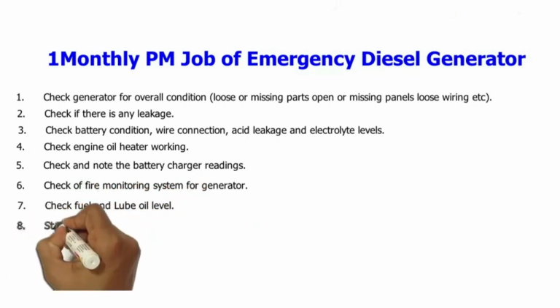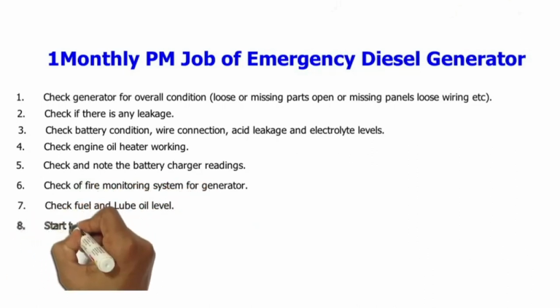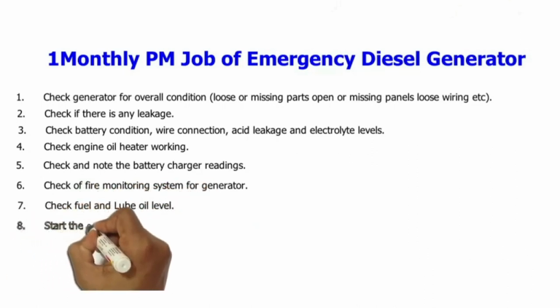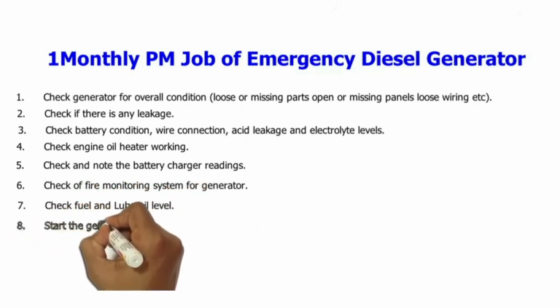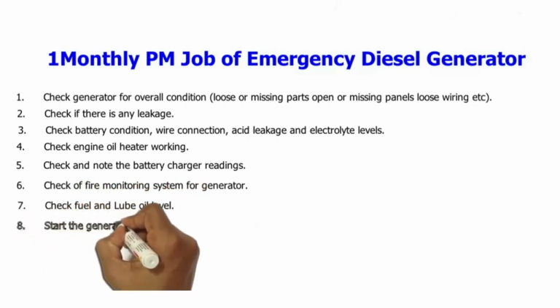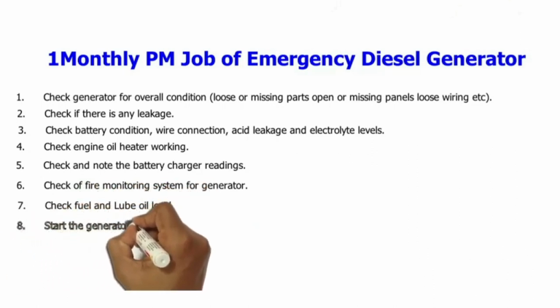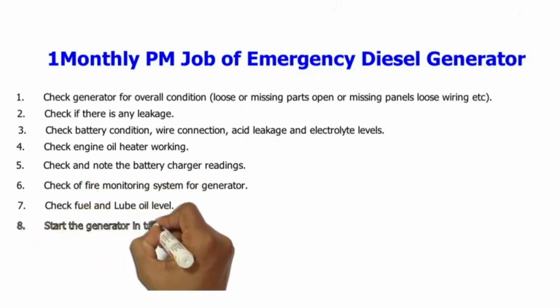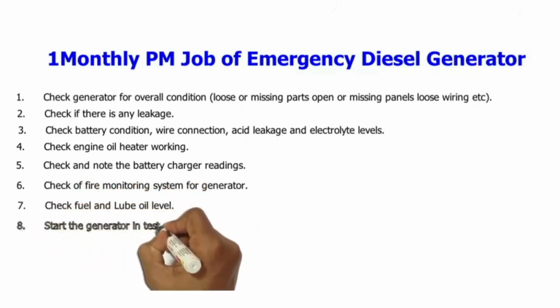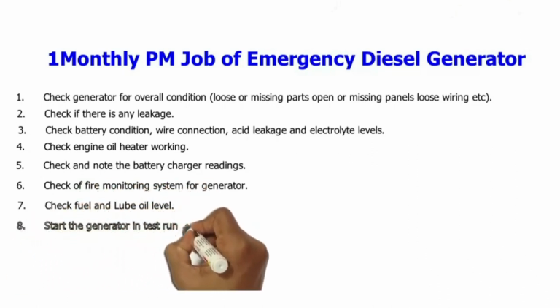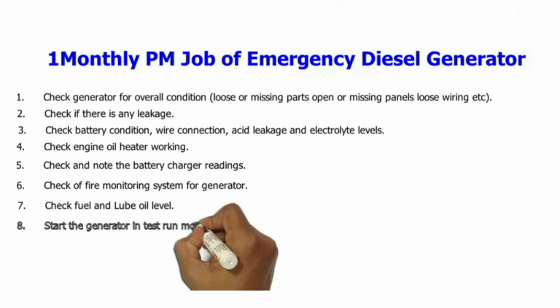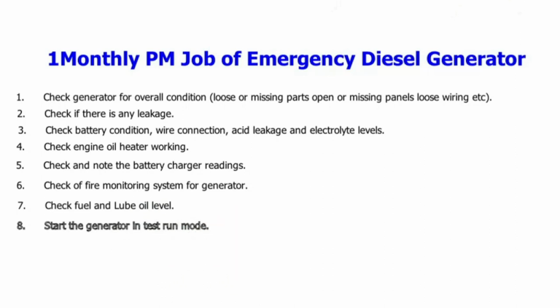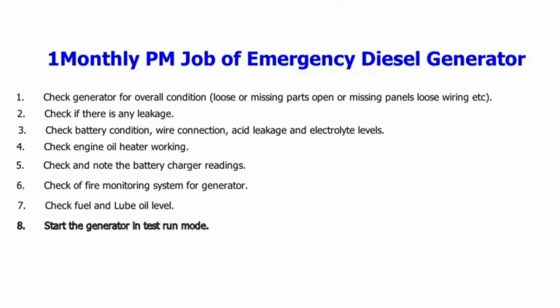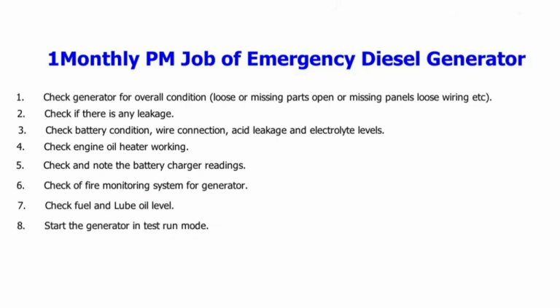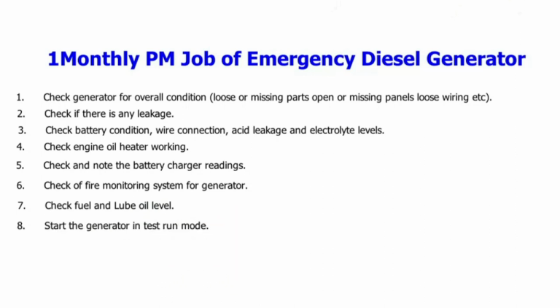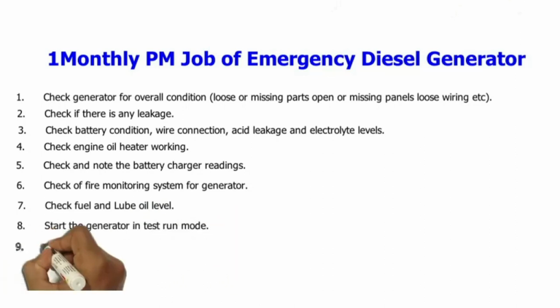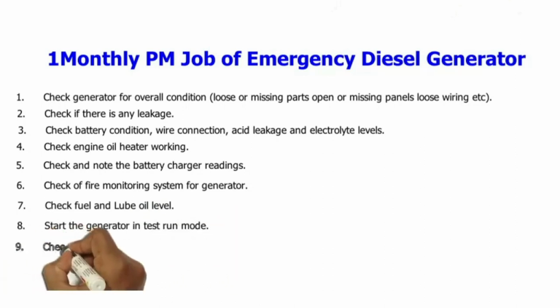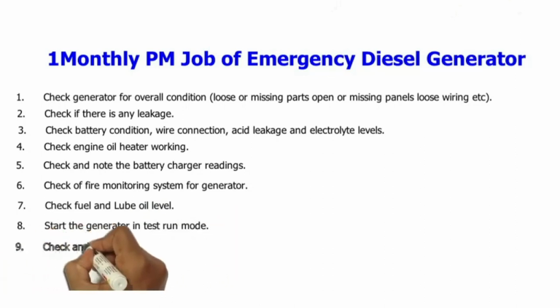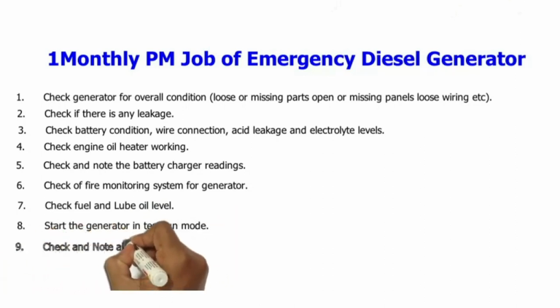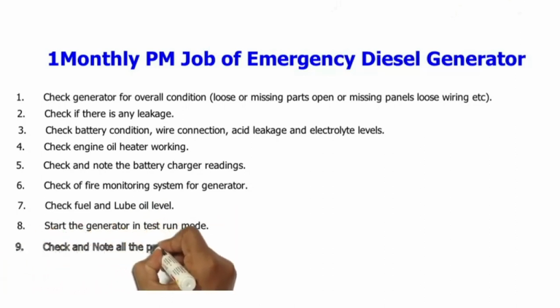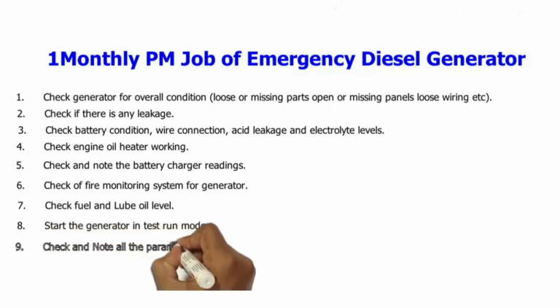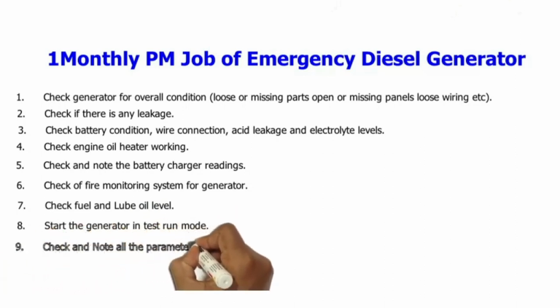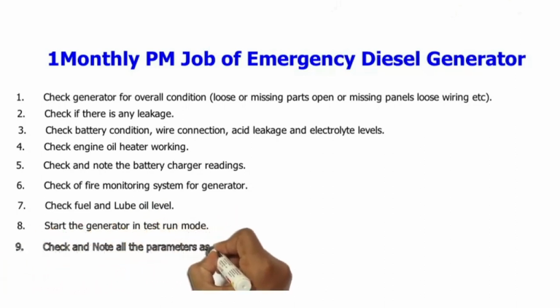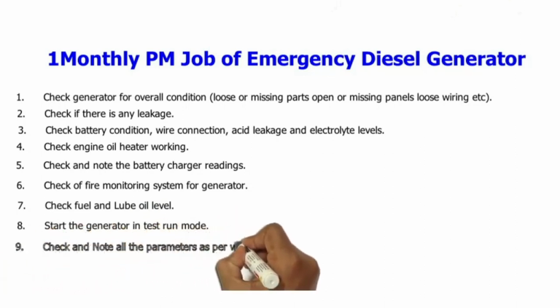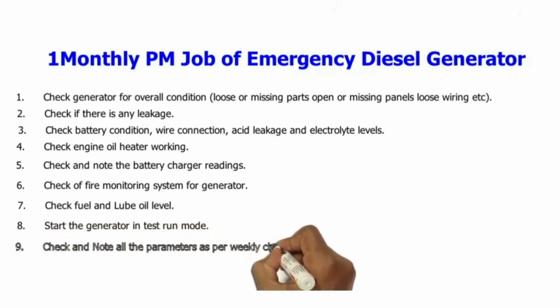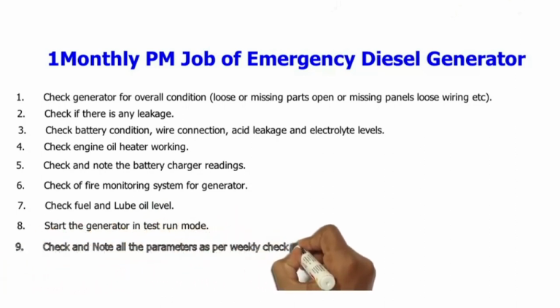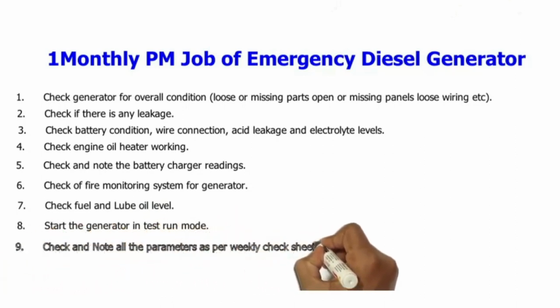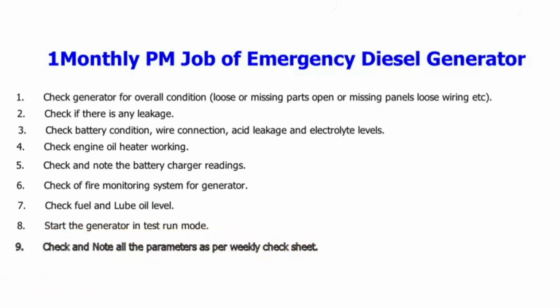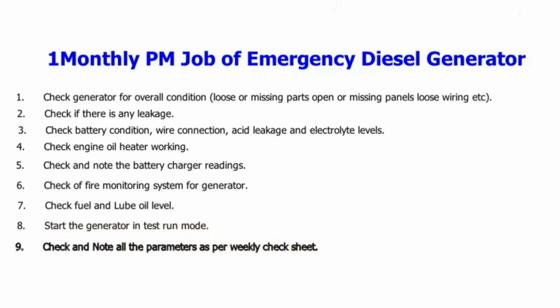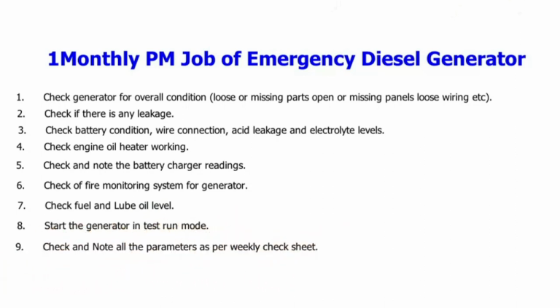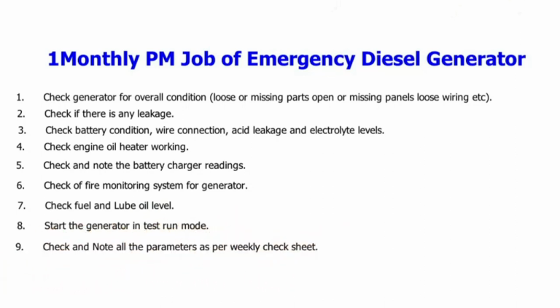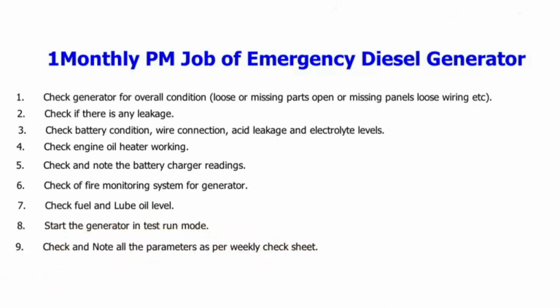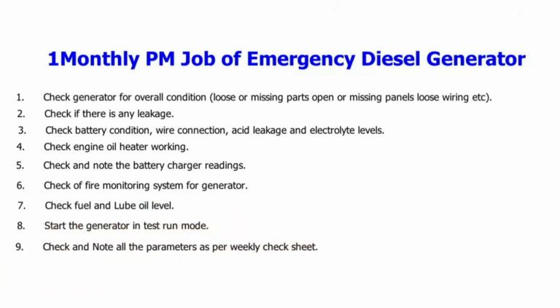8. Start the generator in test run mode. 9. Check and note all the parameters as per the weekly check sheet.